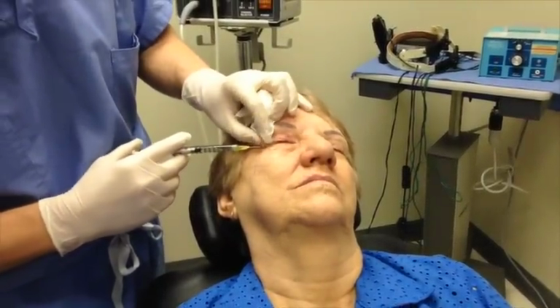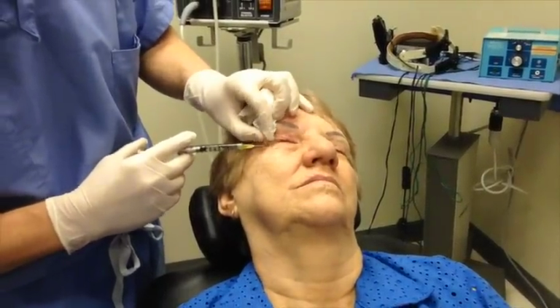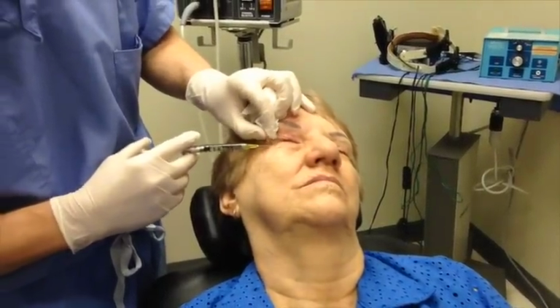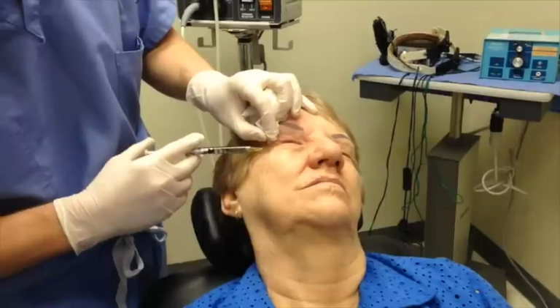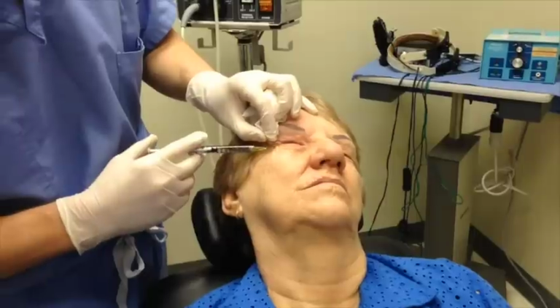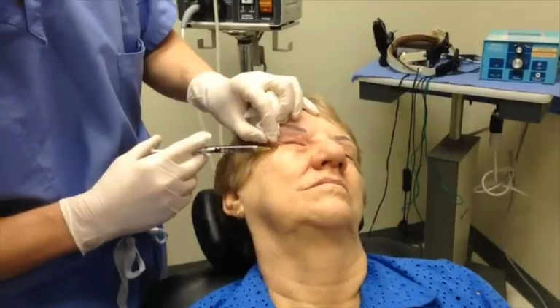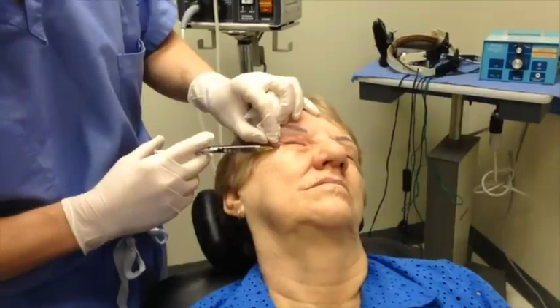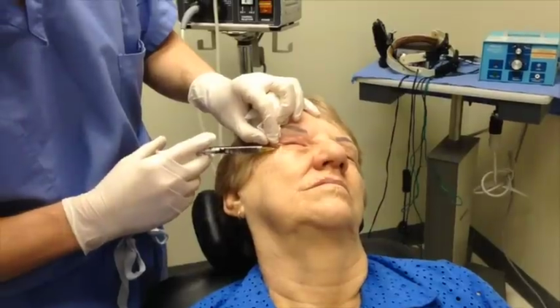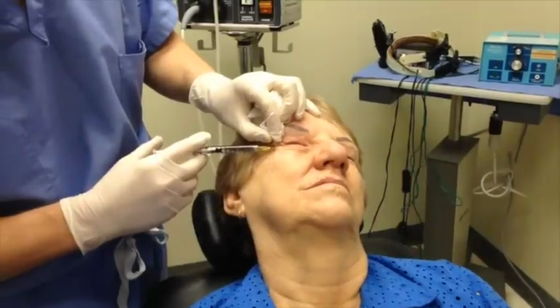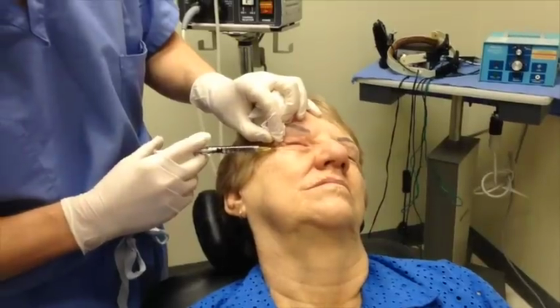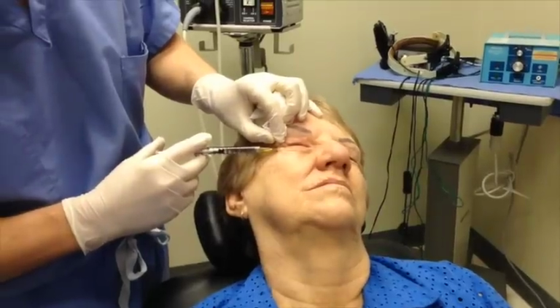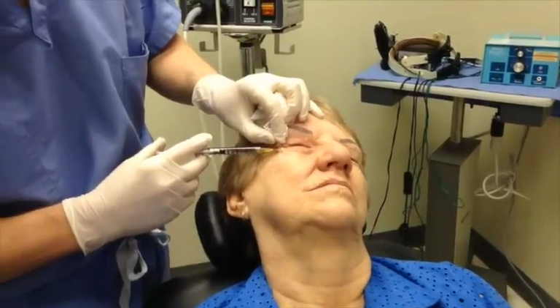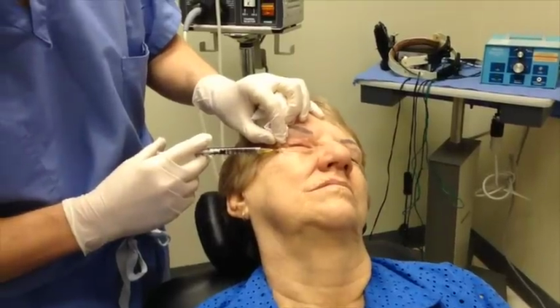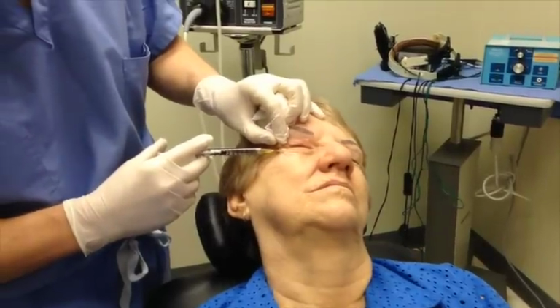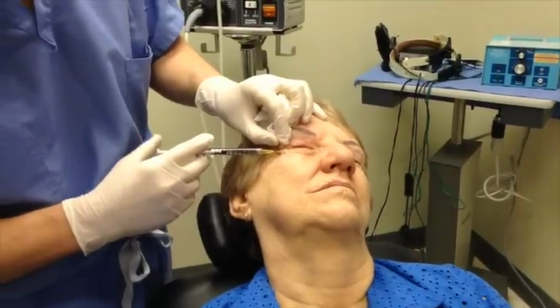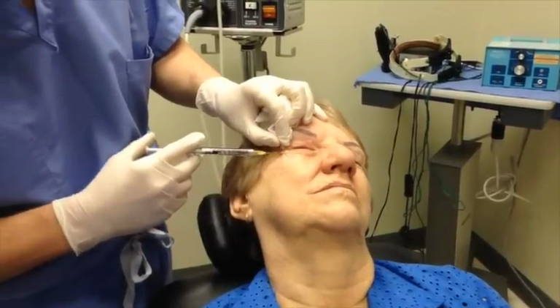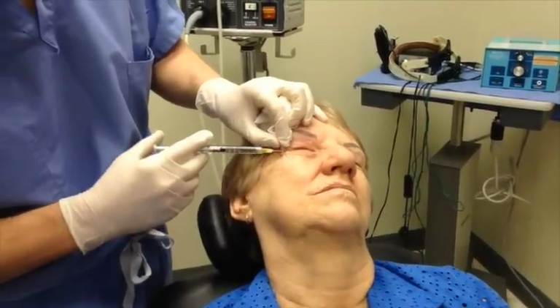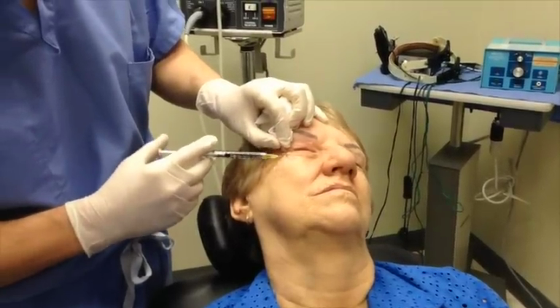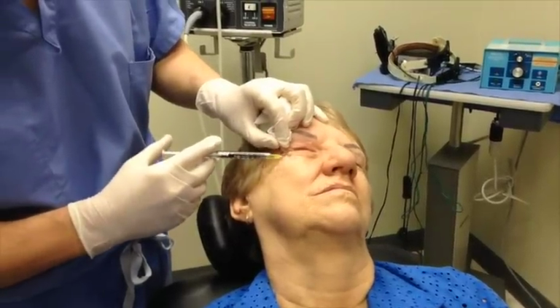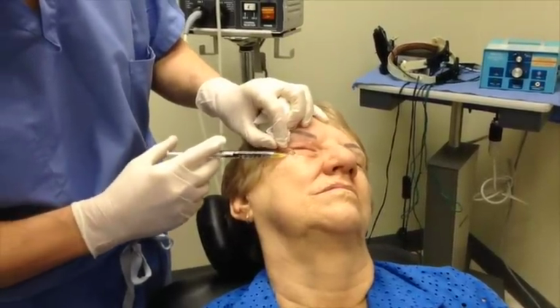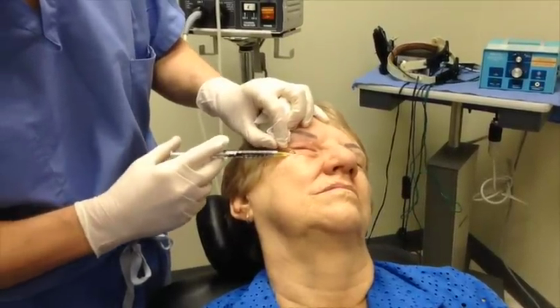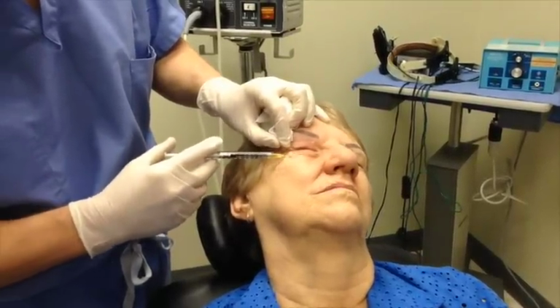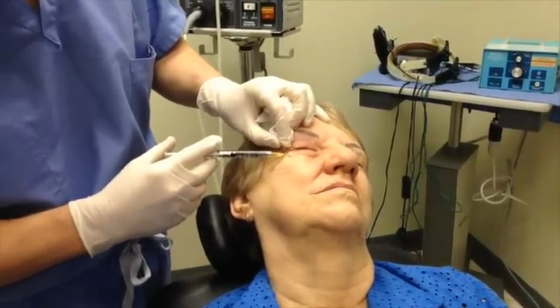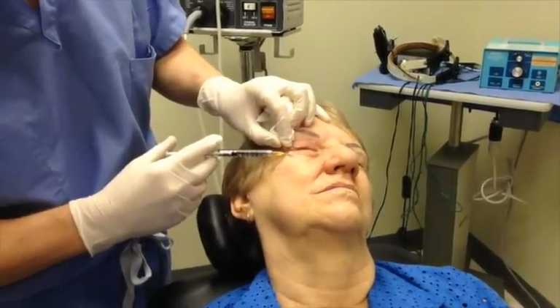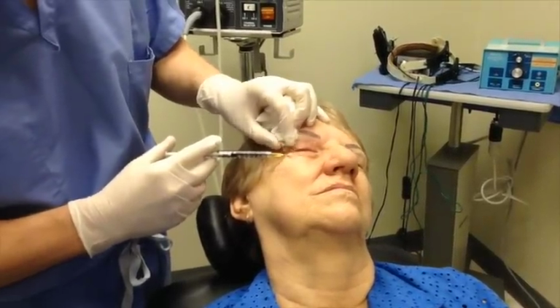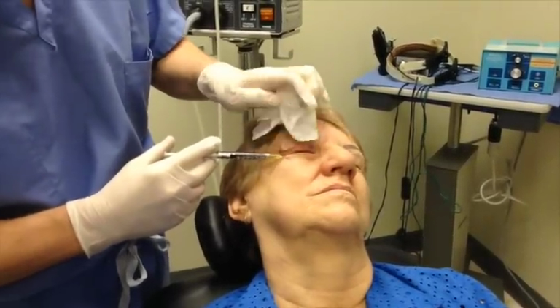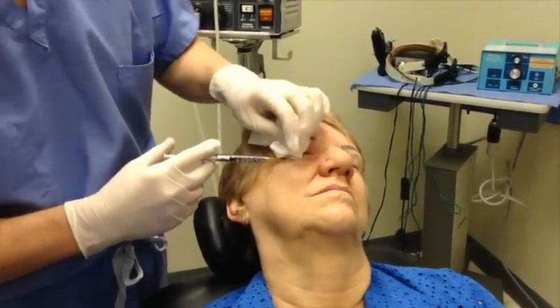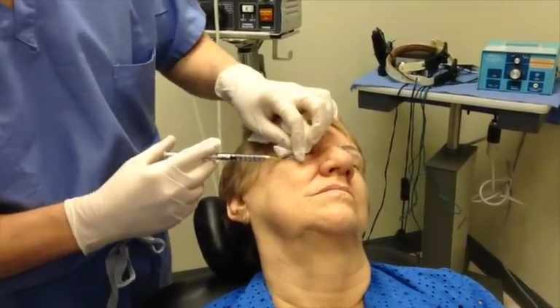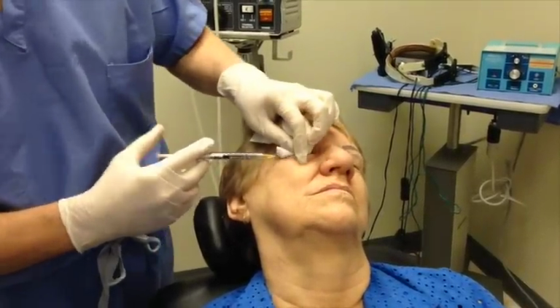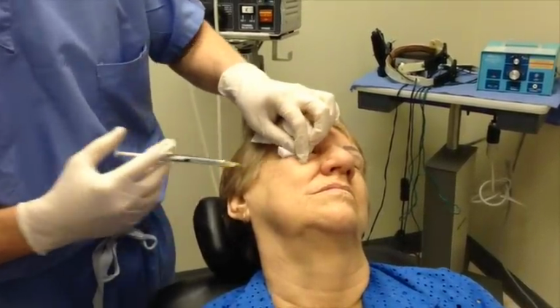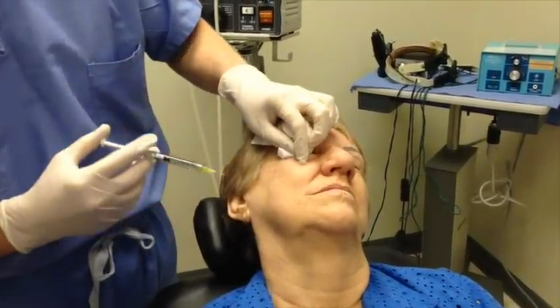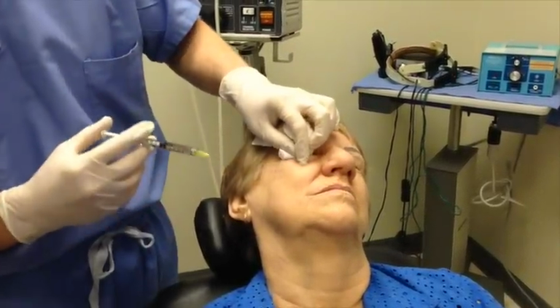If you pinch the skin and shake it, it helps it not sting as much — which I know I would appreciate.